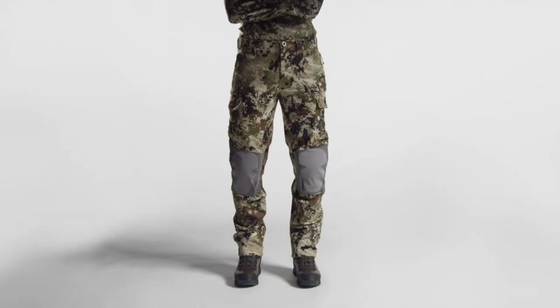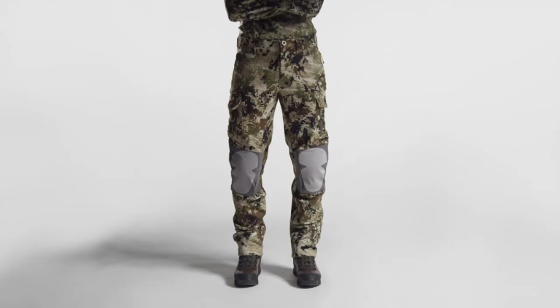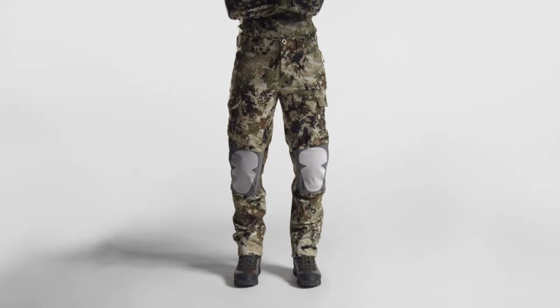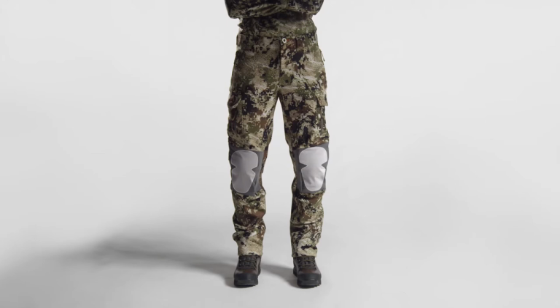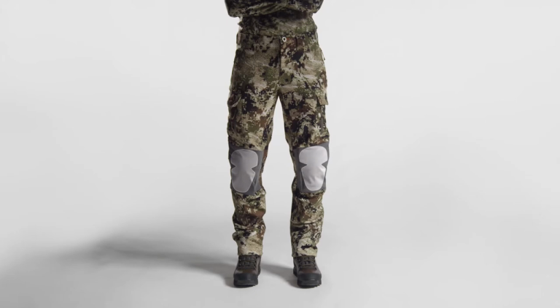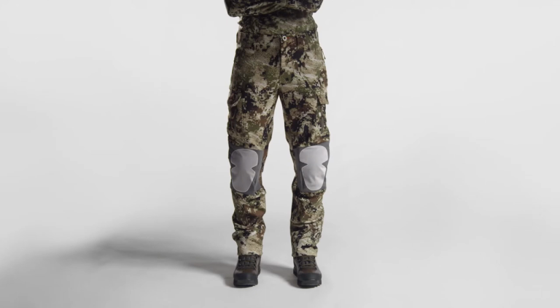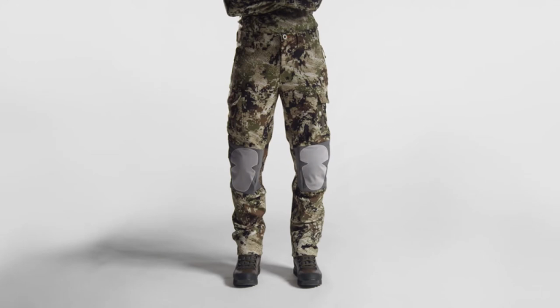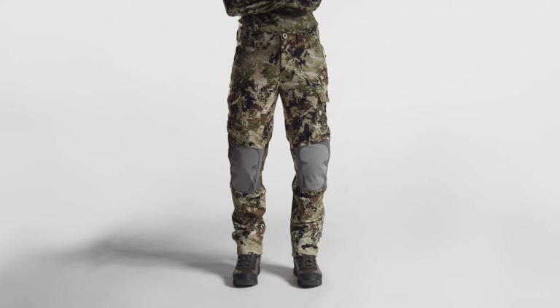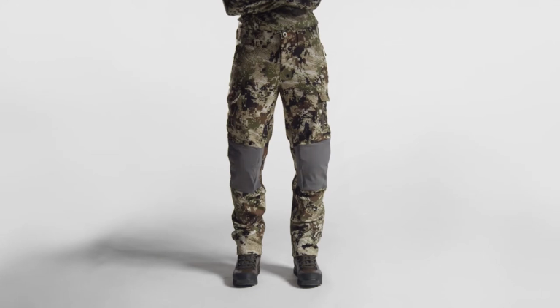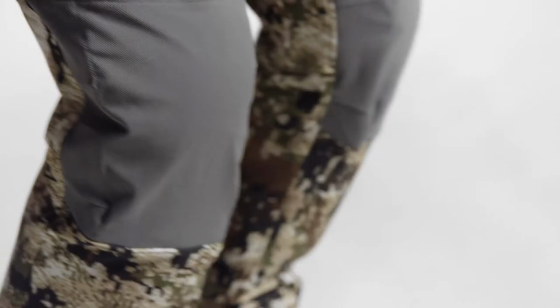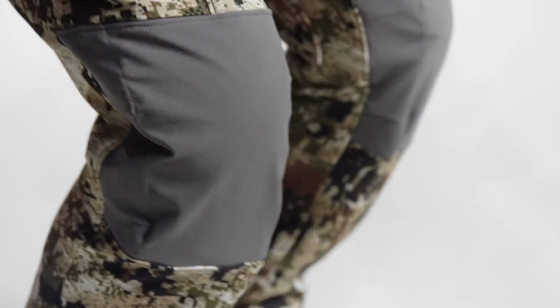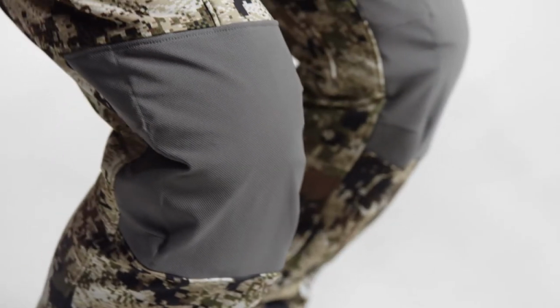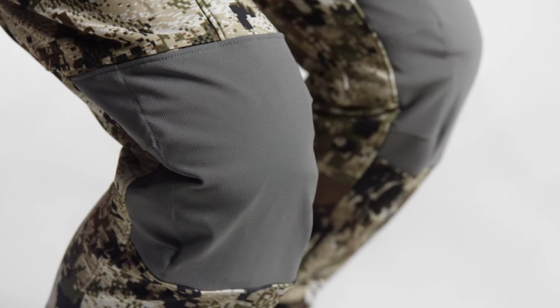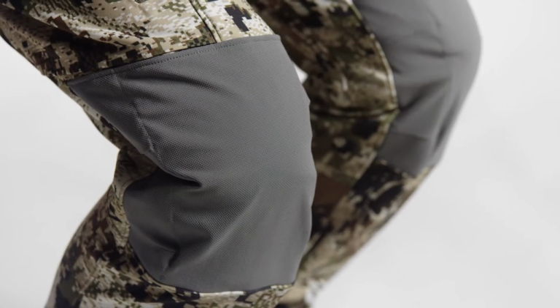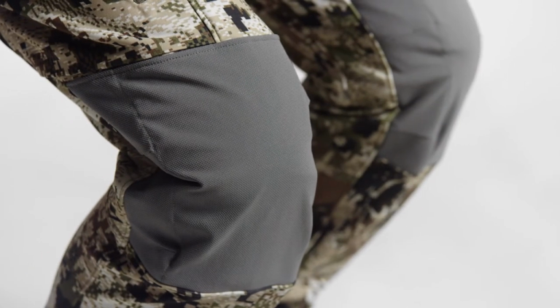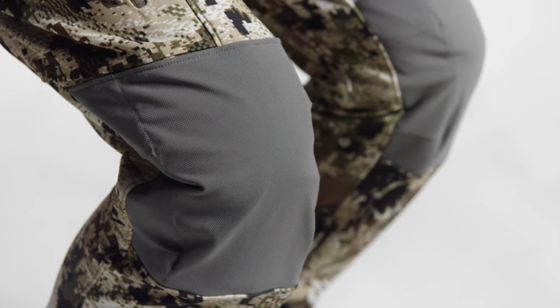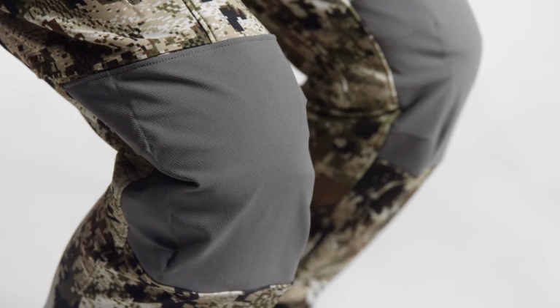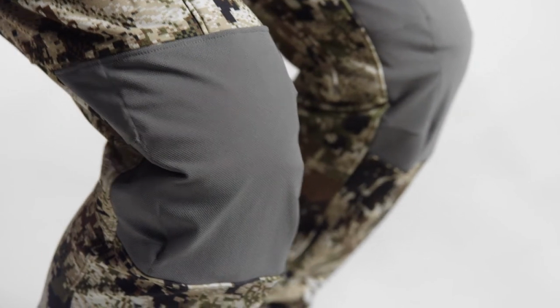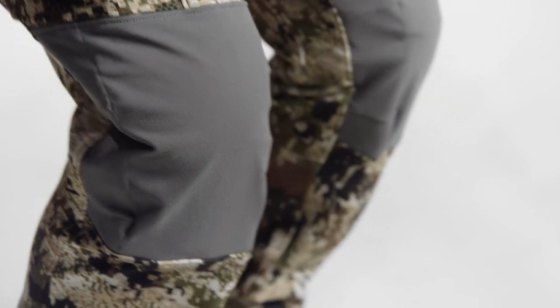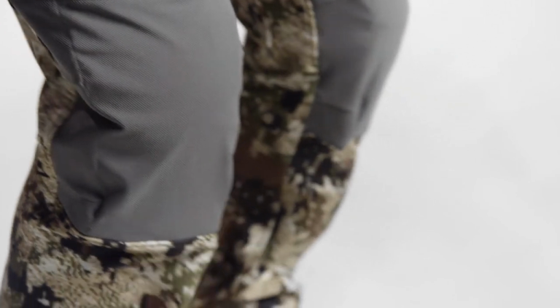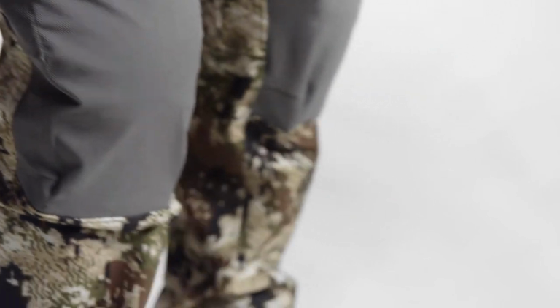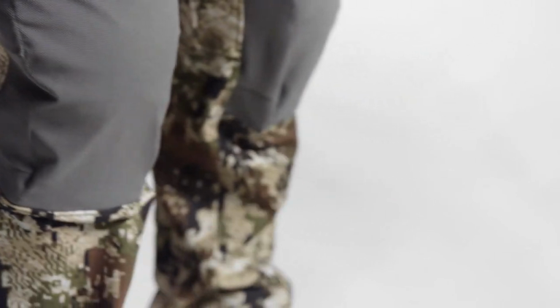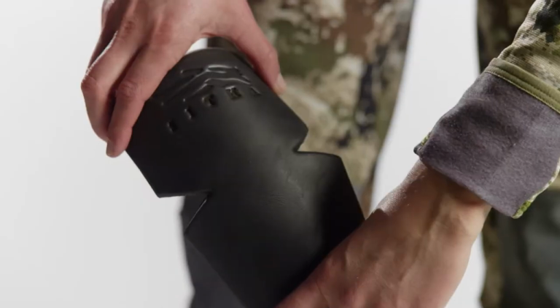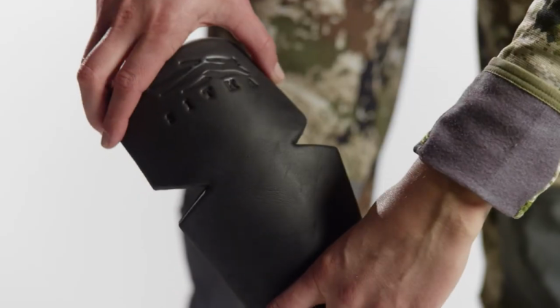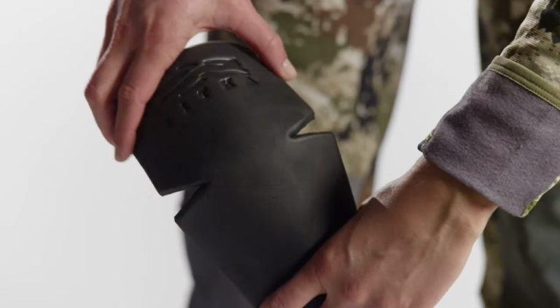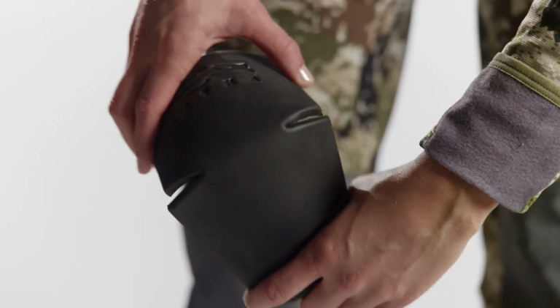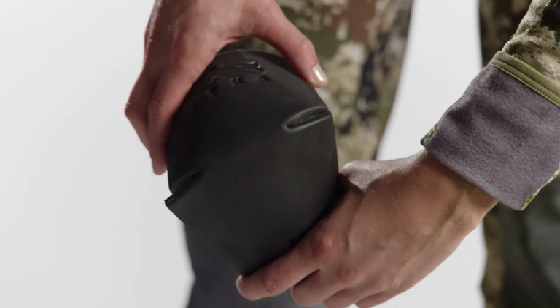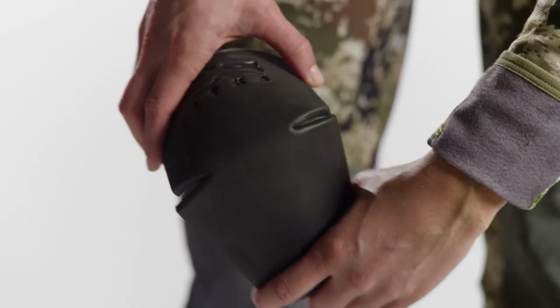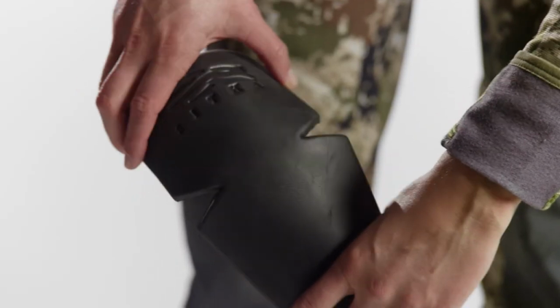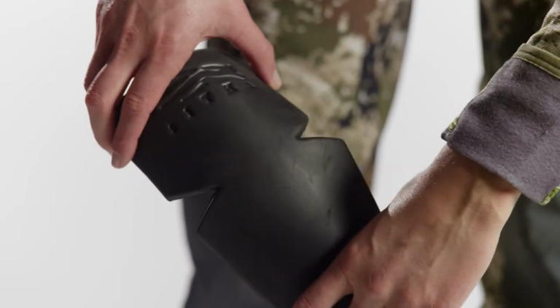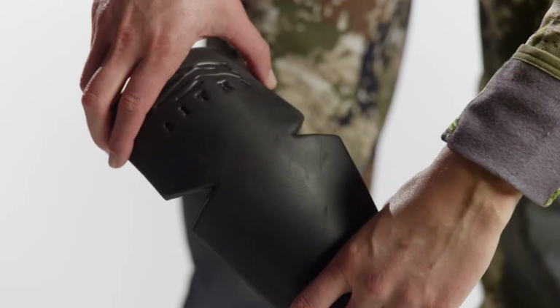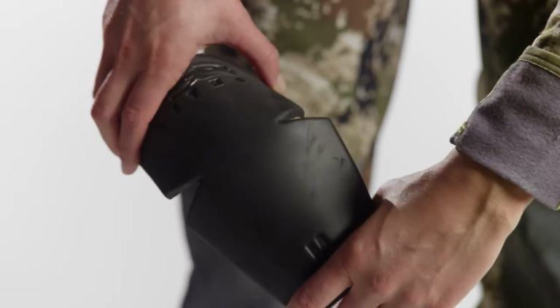Articulated knee pads move with you, providing cushion protection when you need it, but are easily removable when you don't.